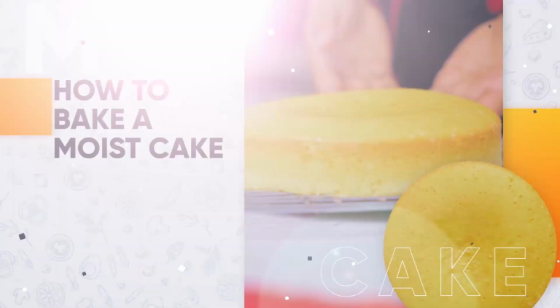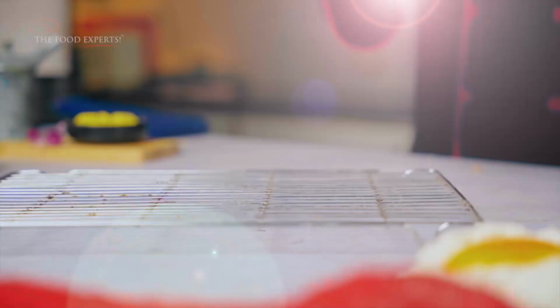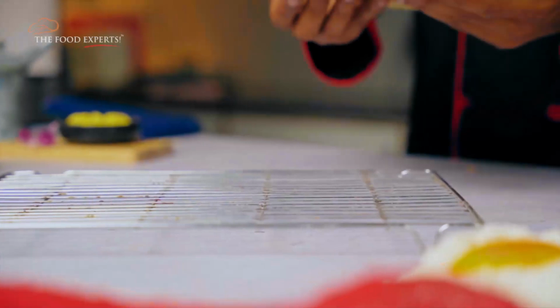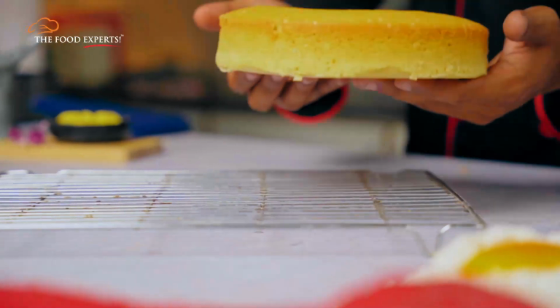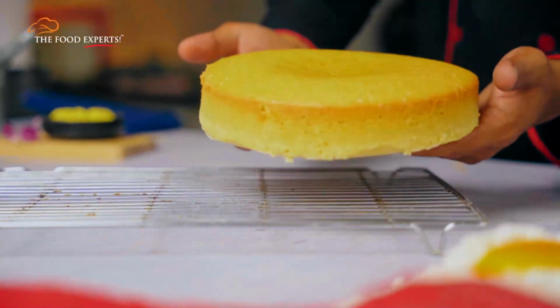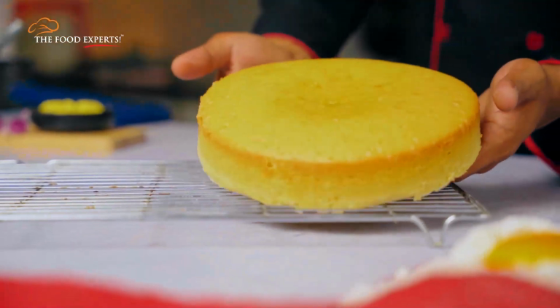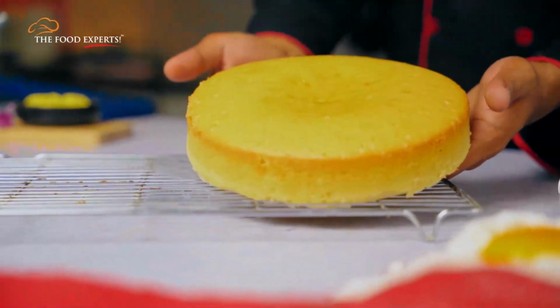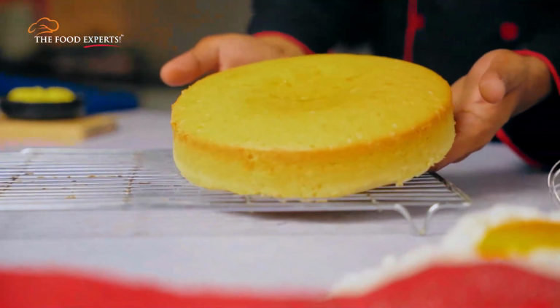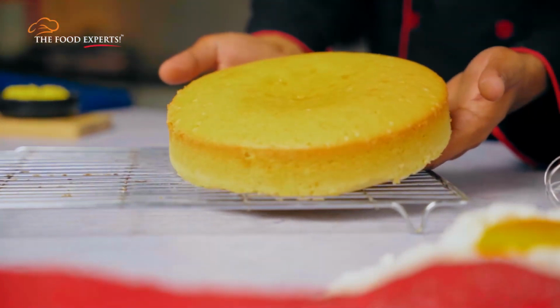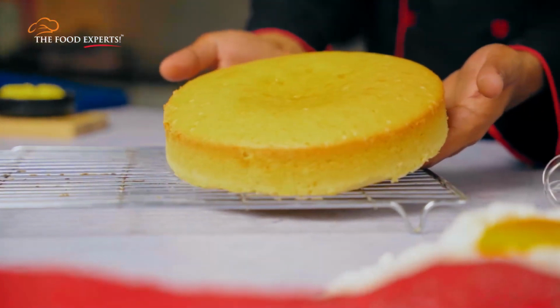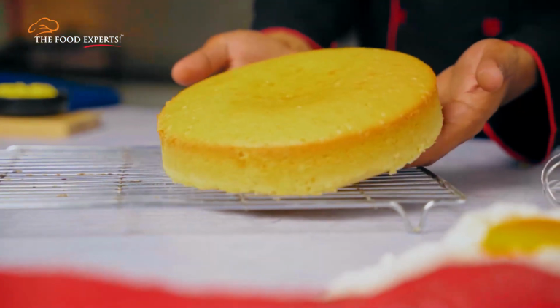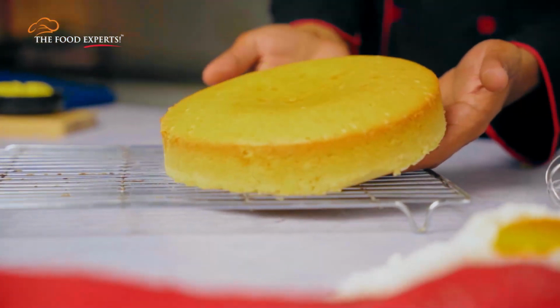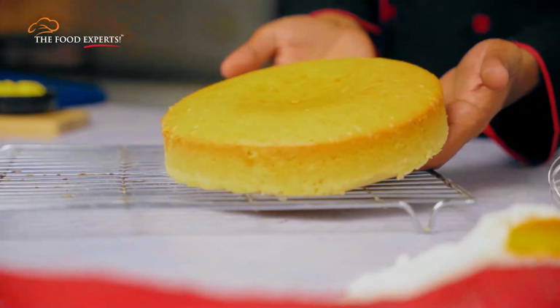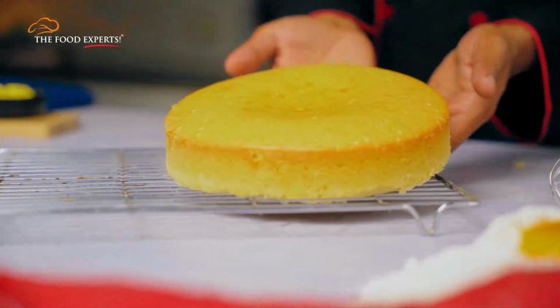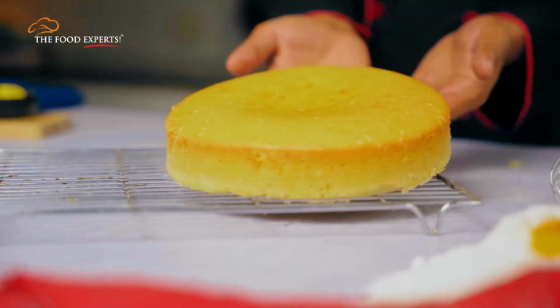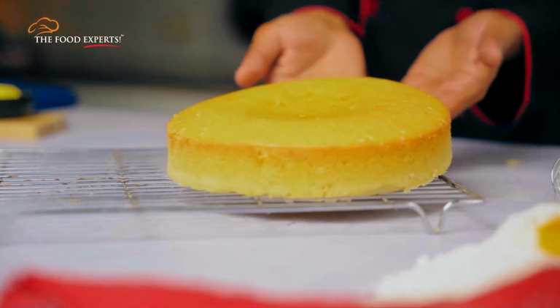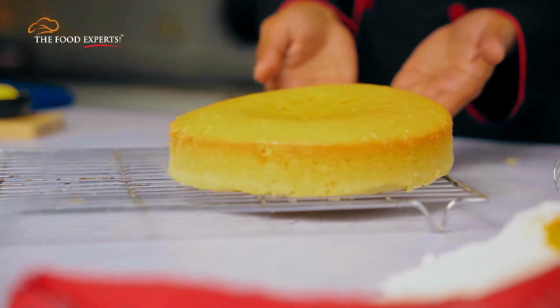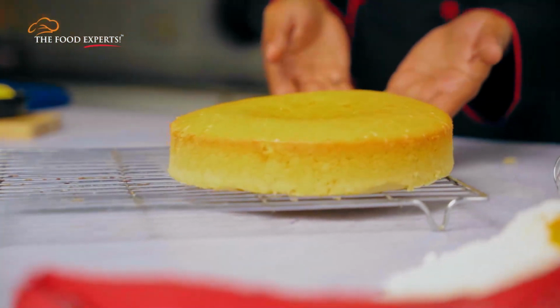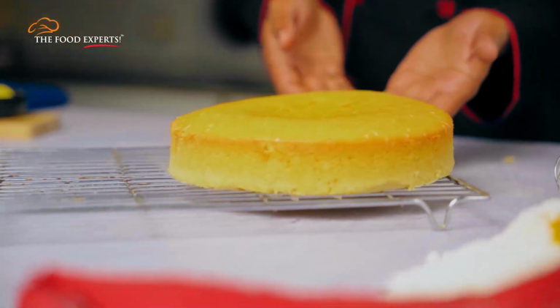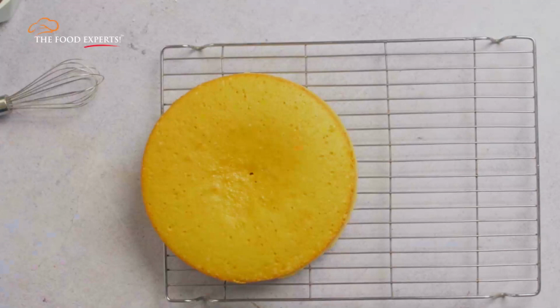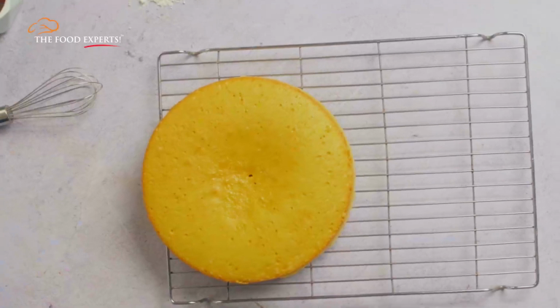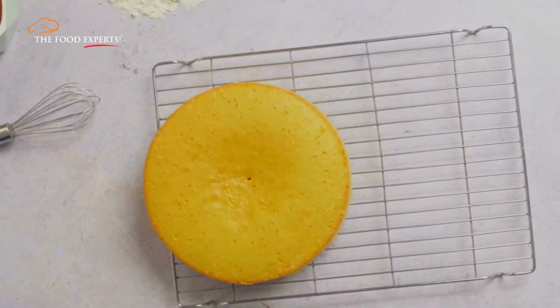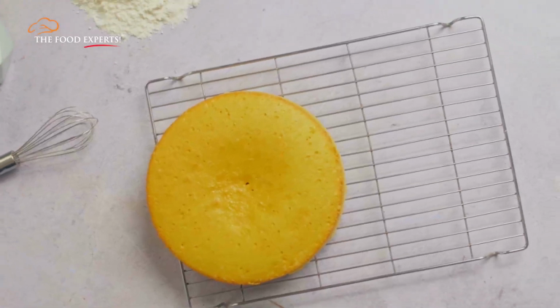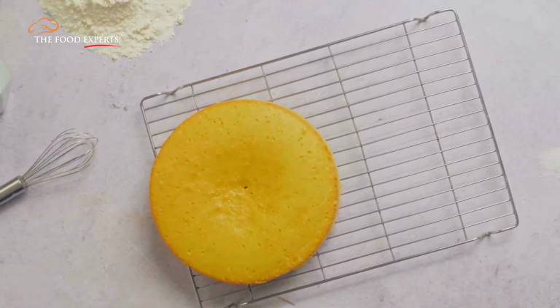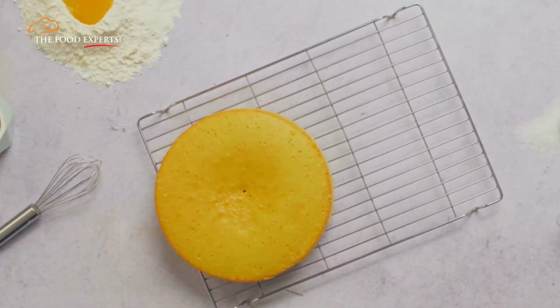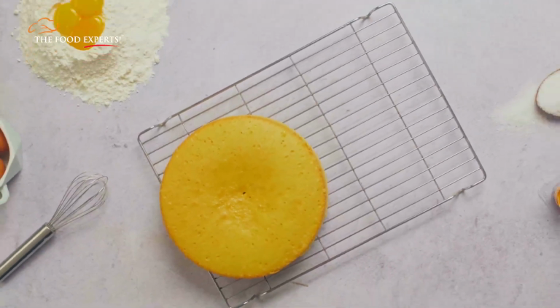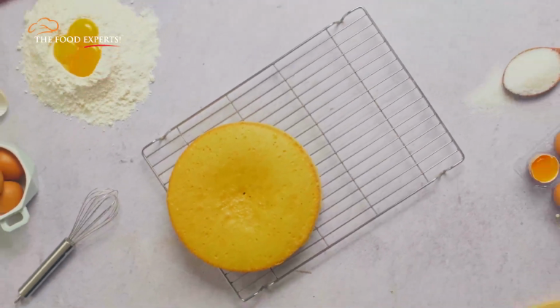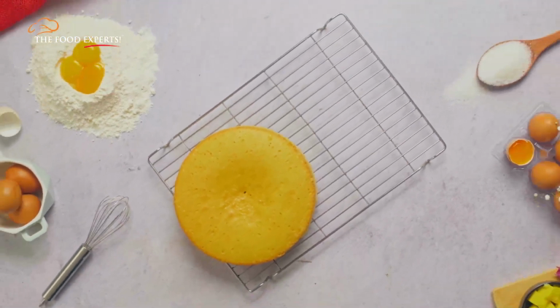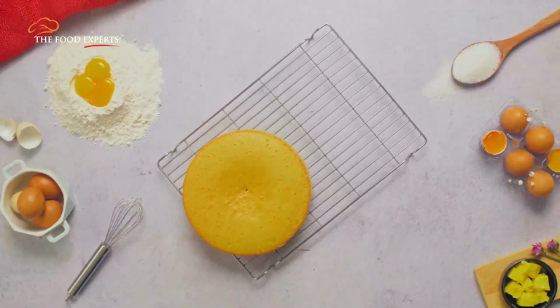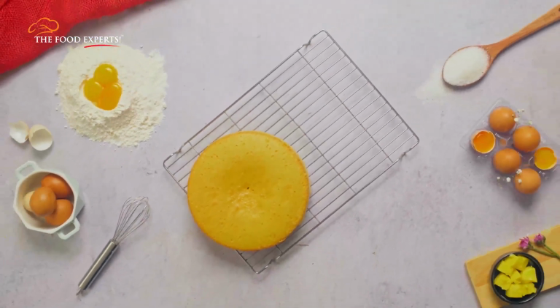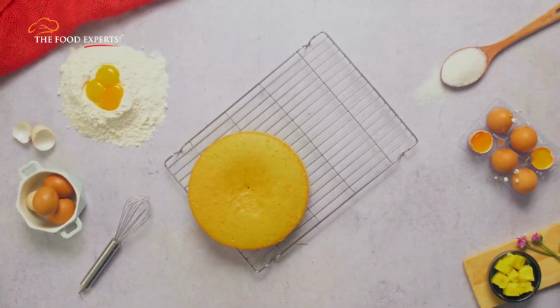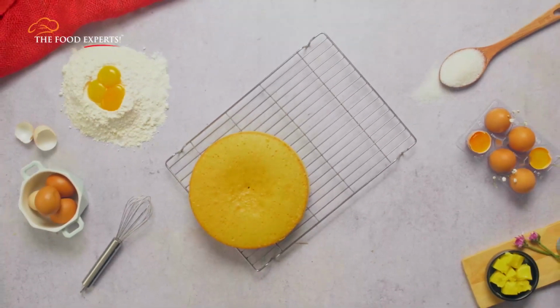To all those who aspire to master the art of baking, why don't you learn some basic things today, like a moist cake — here's what you need.